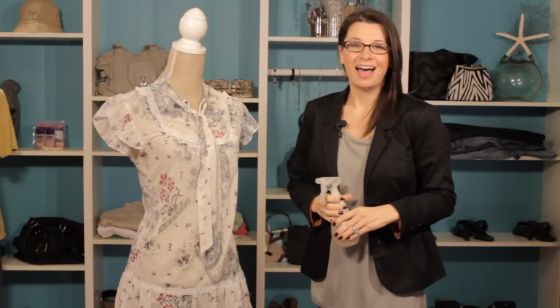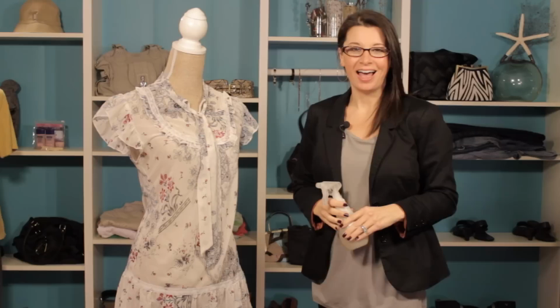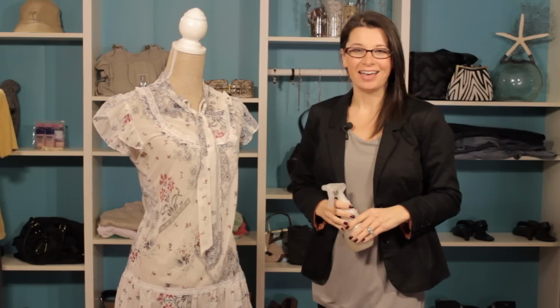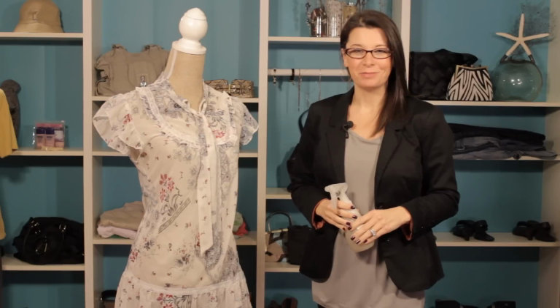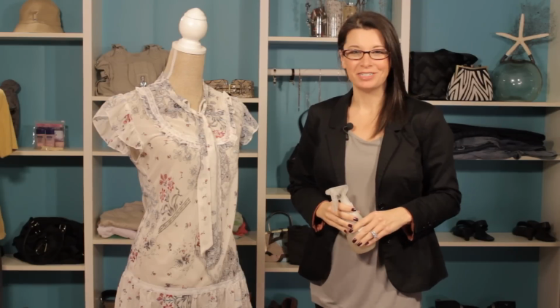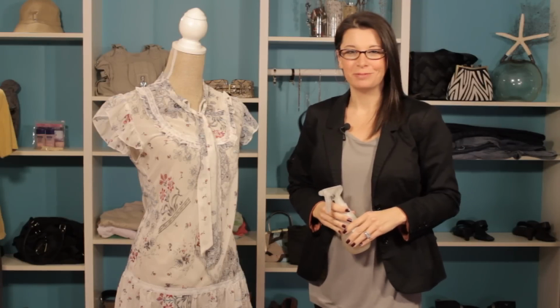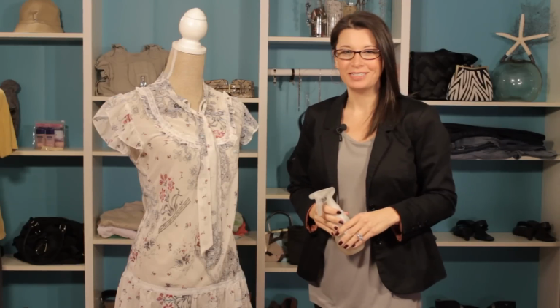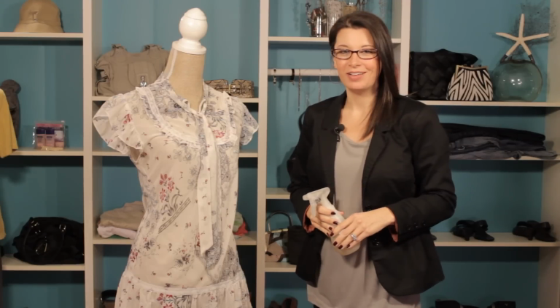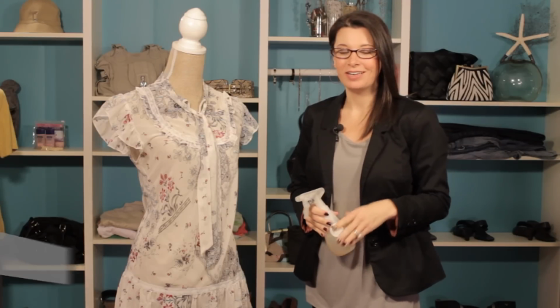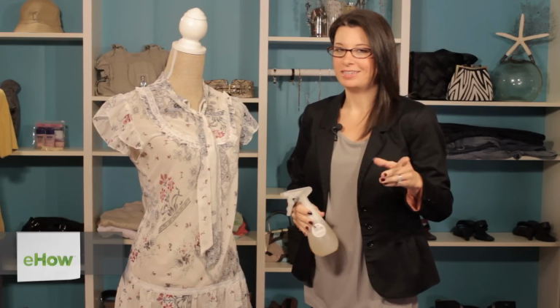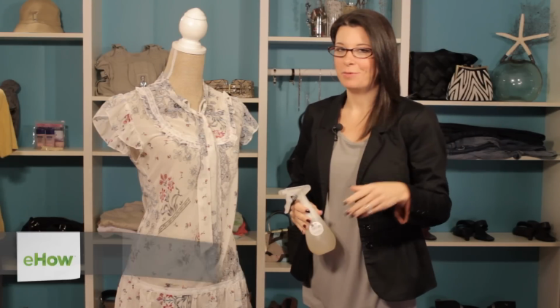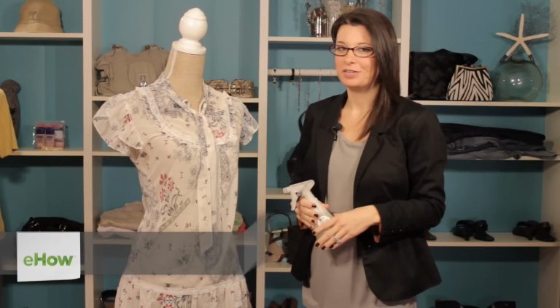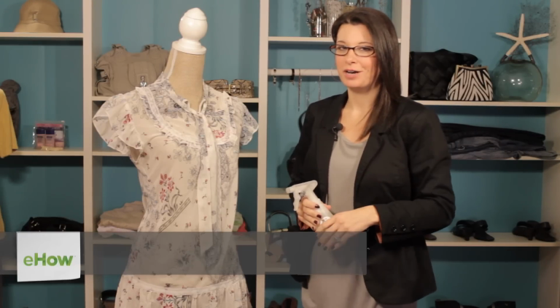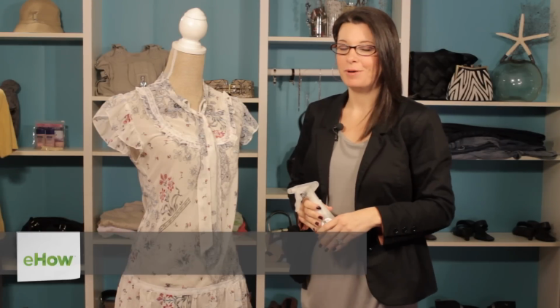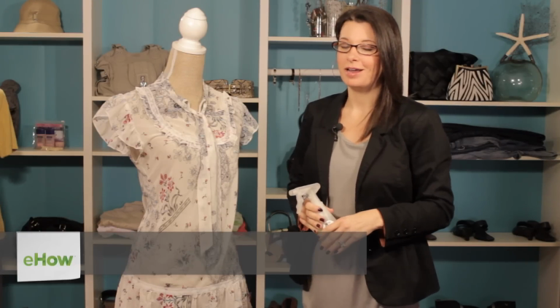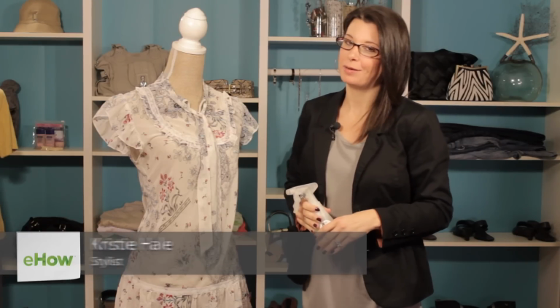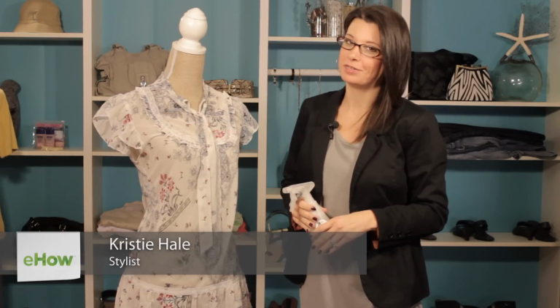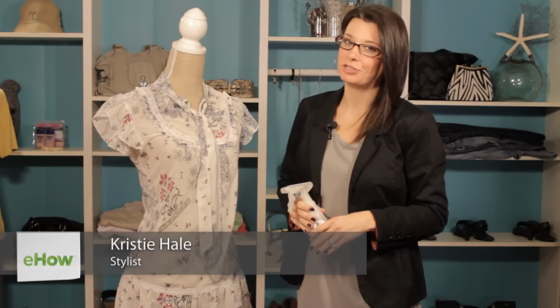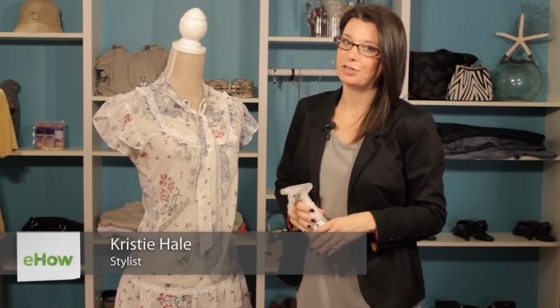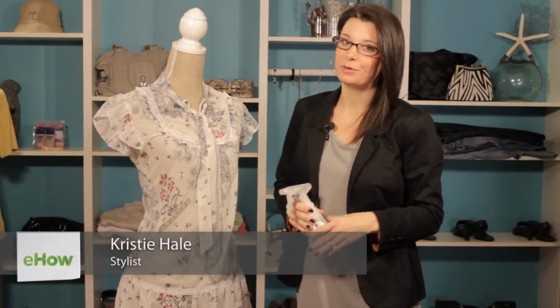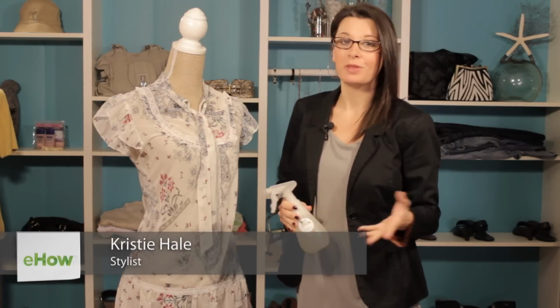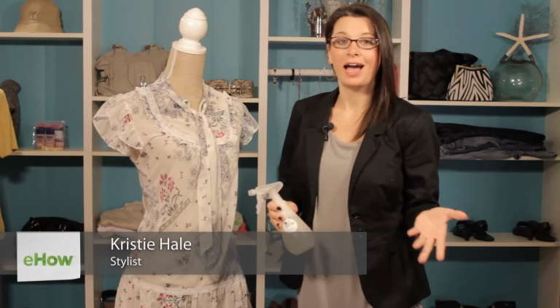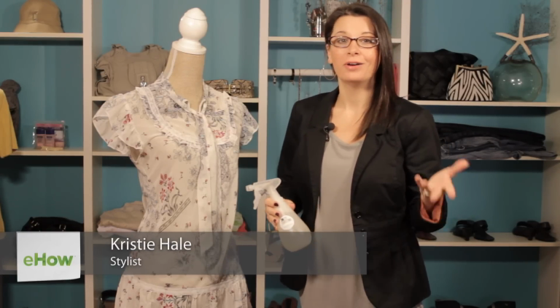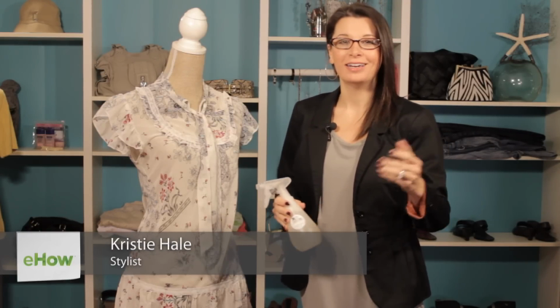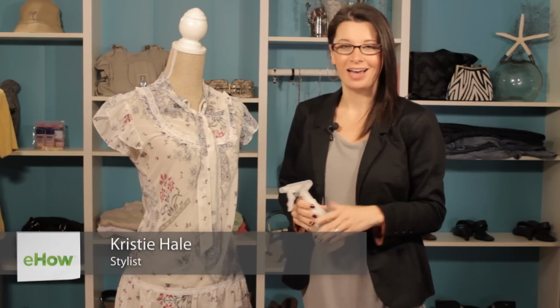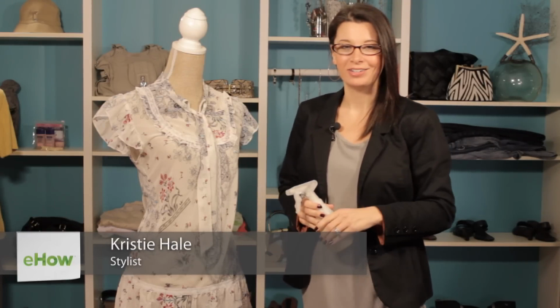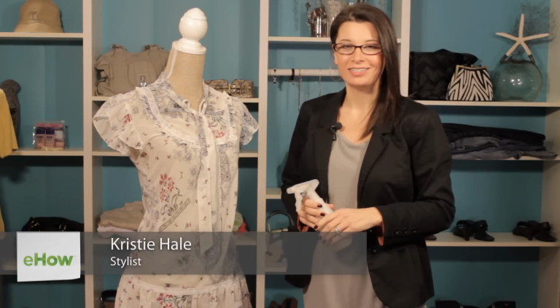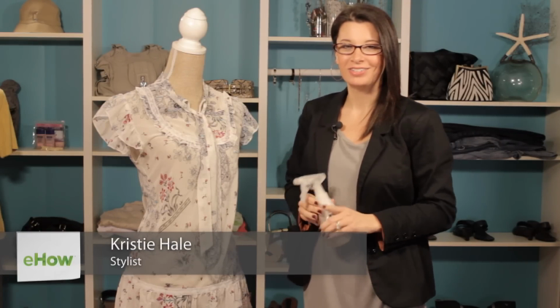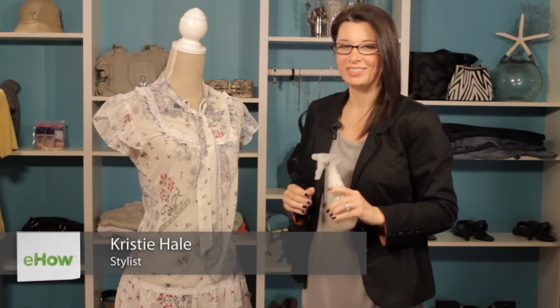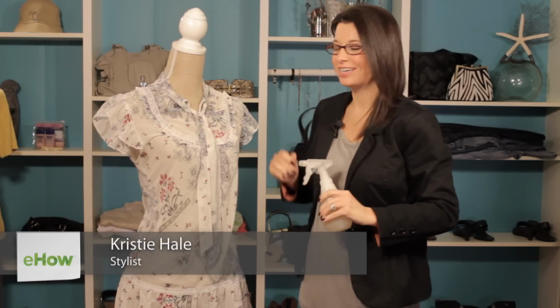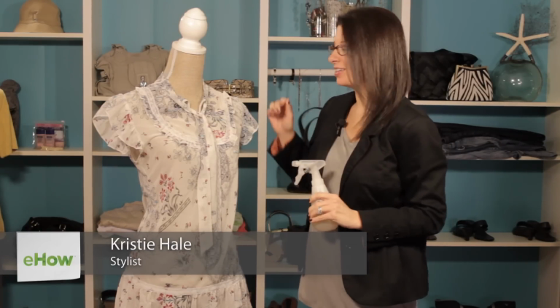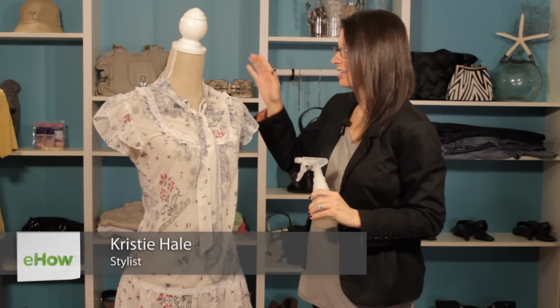Hi, I'm Christy Prince Hale and today we're going to talk about how to press a shirt without an iron. So let's take a look.